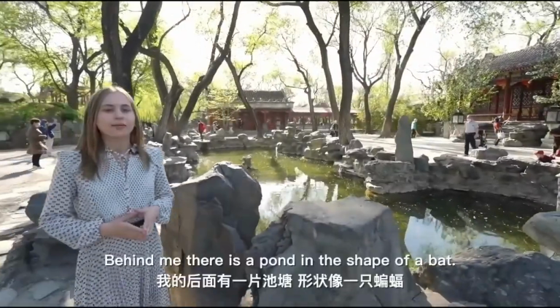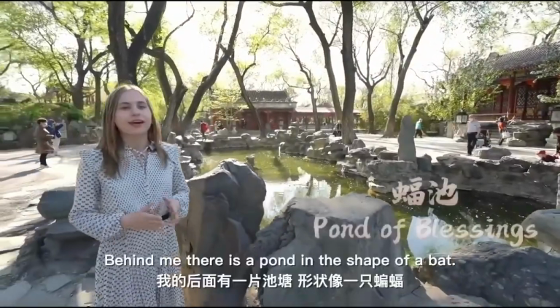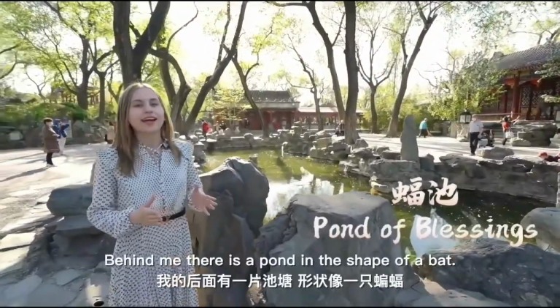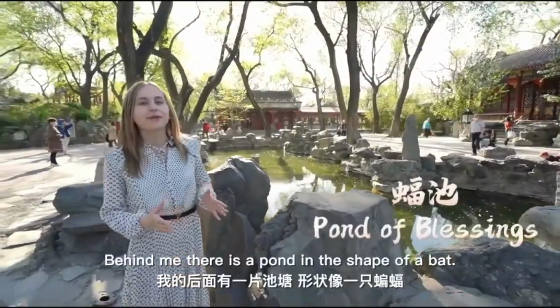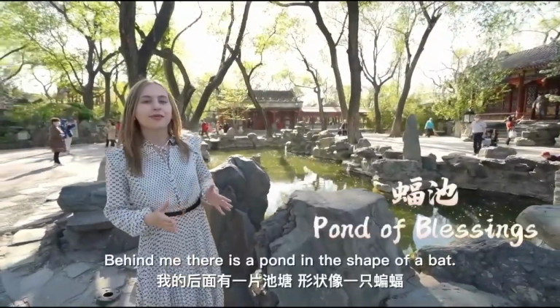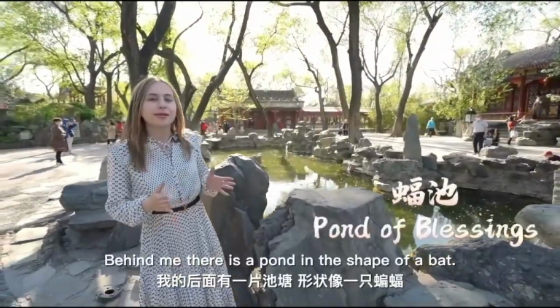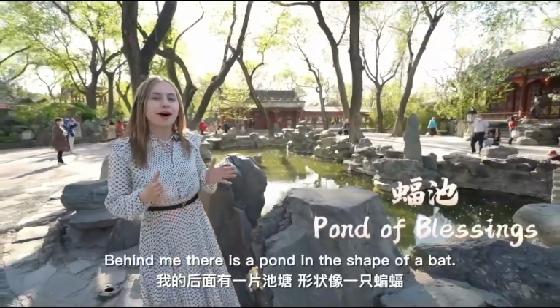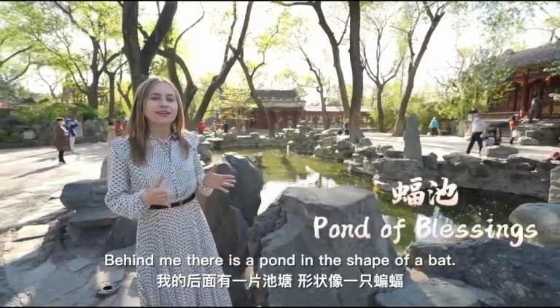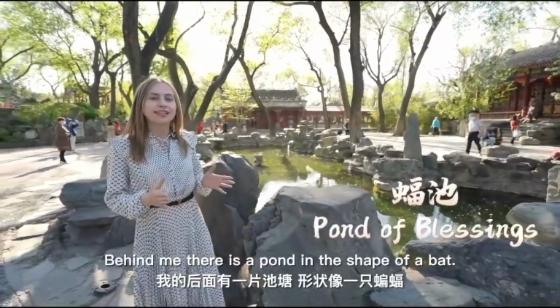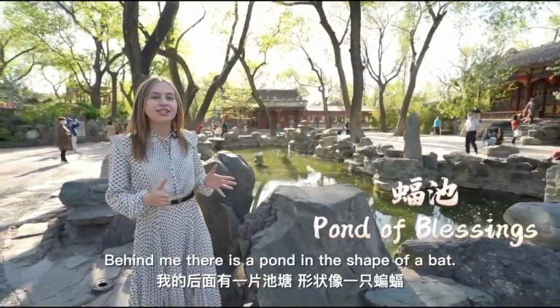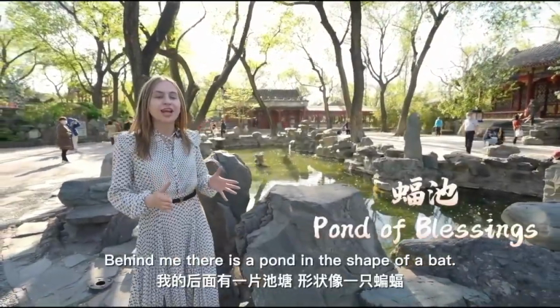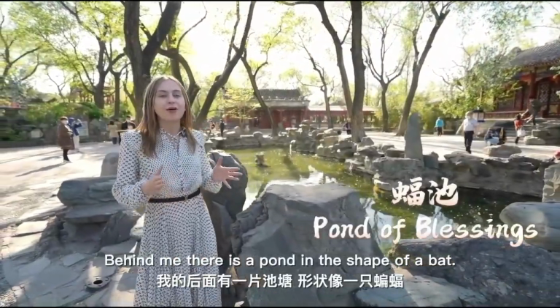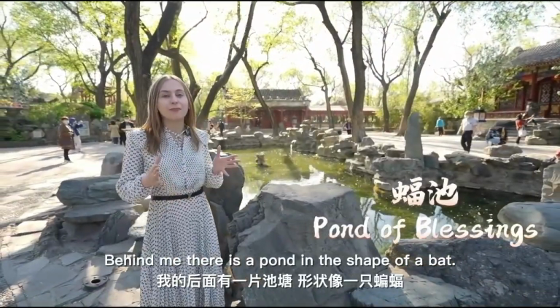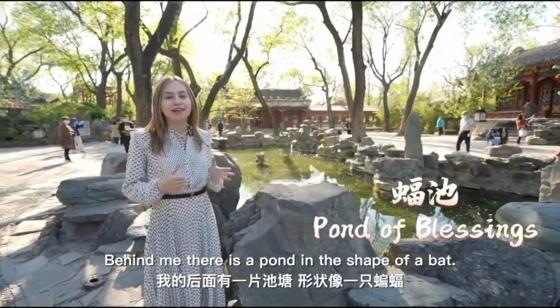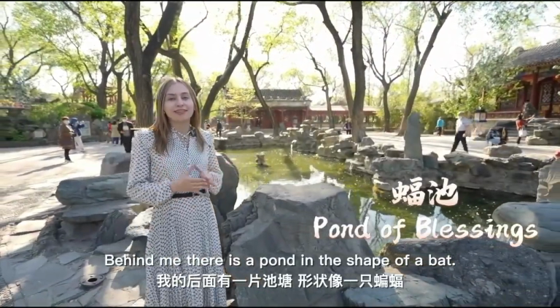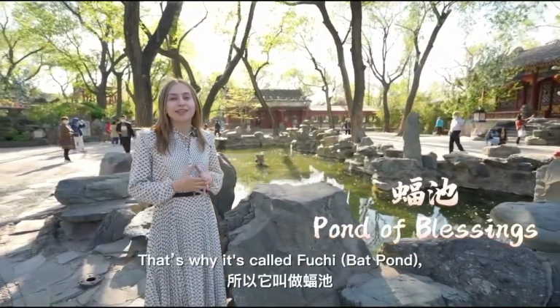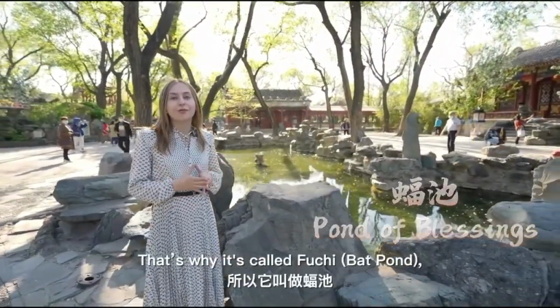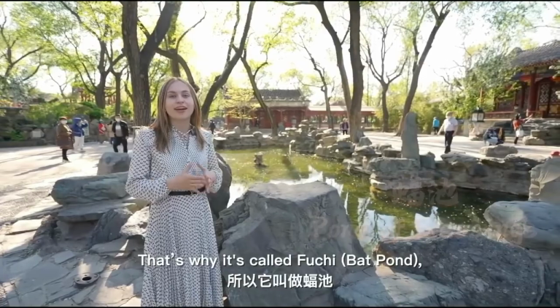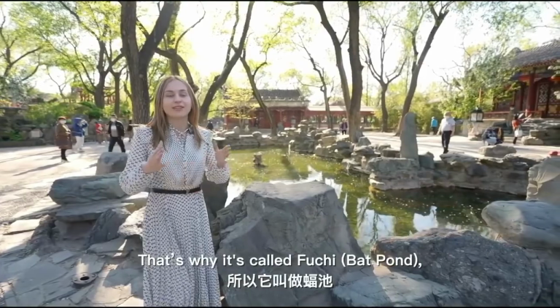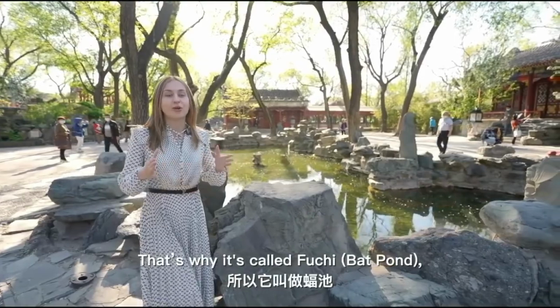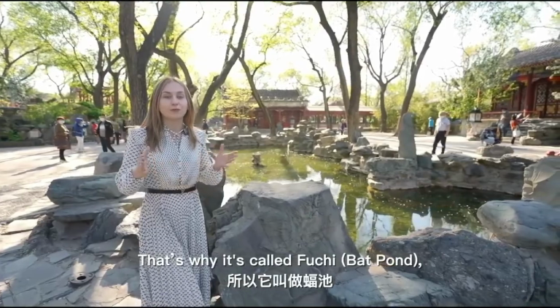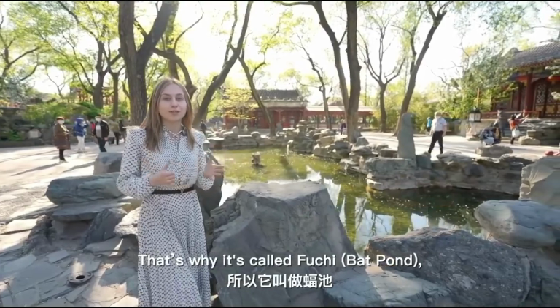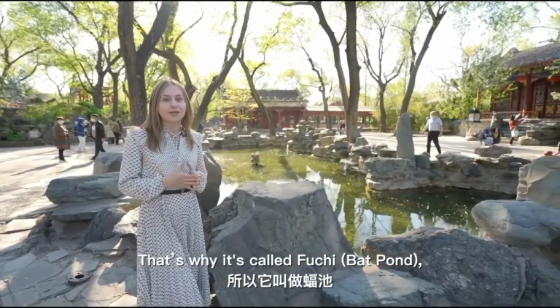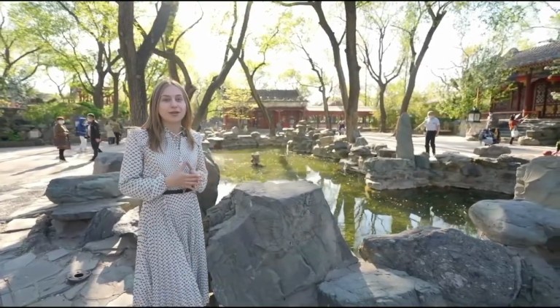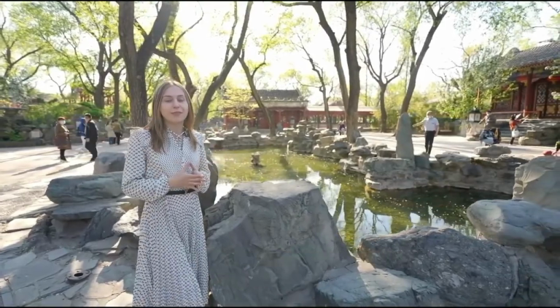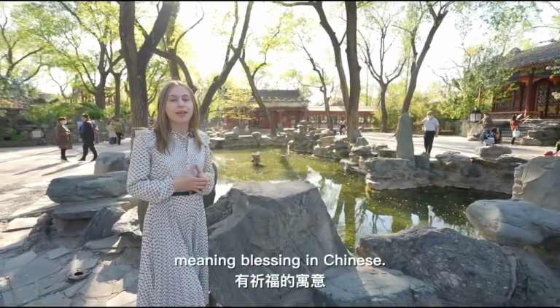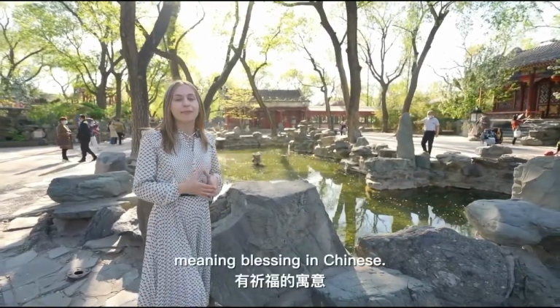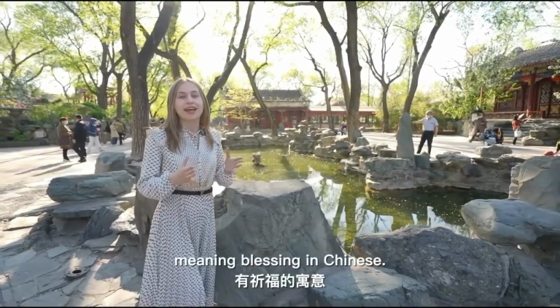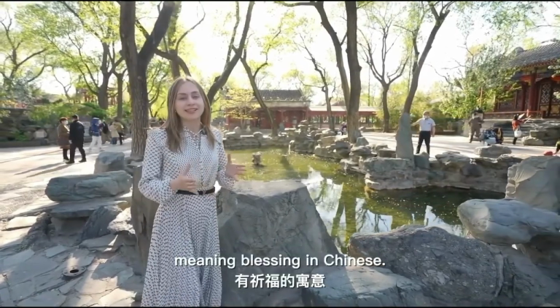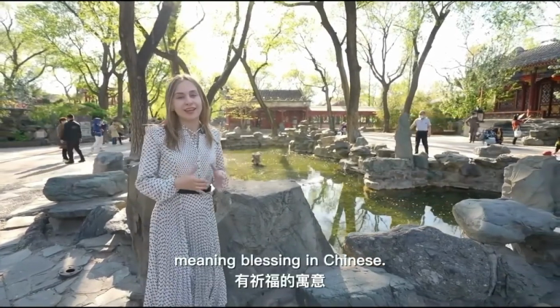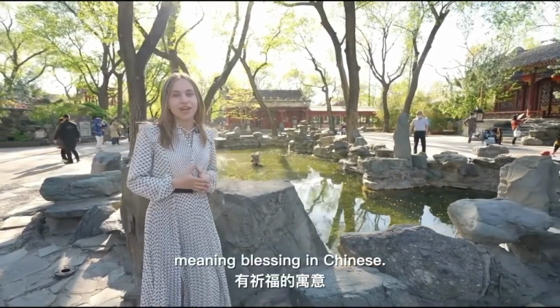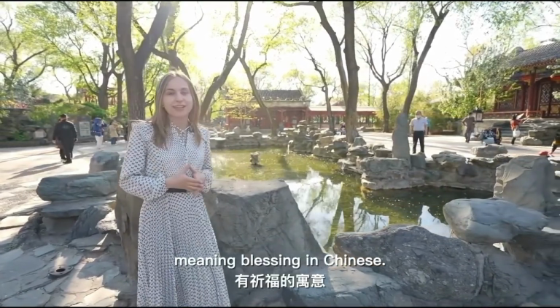Behind me there is a pond in the shape of a bat. That's why it's called Fu Shi, meaning blessing in Chinese.